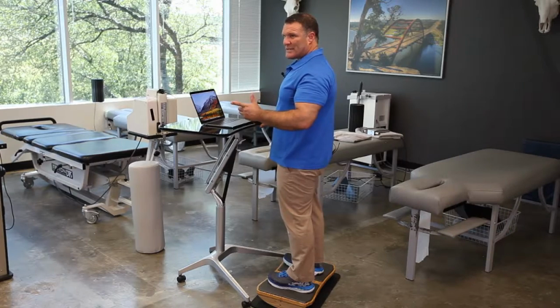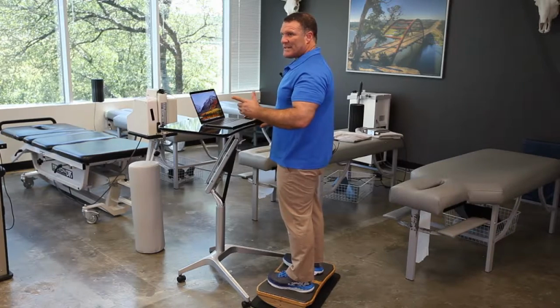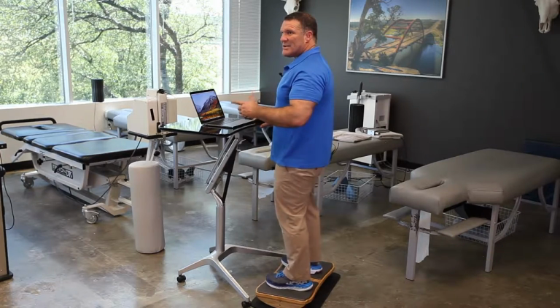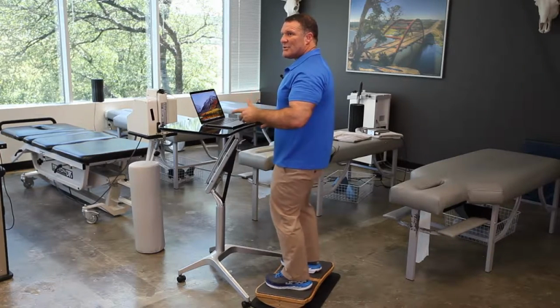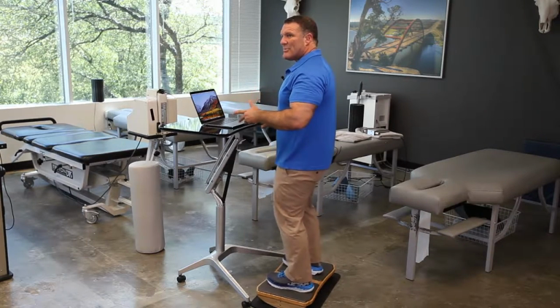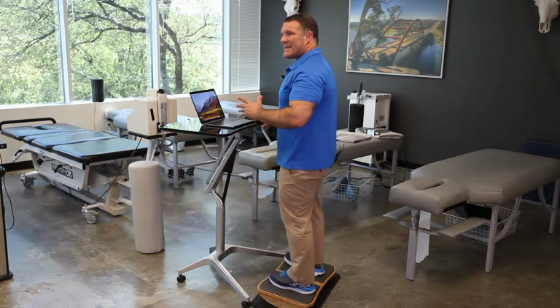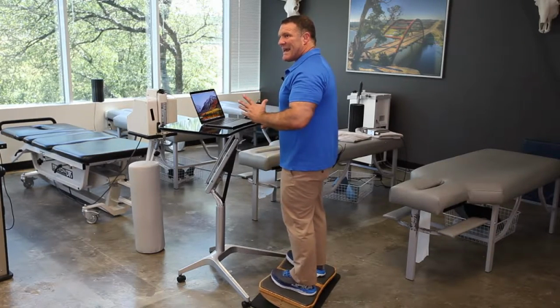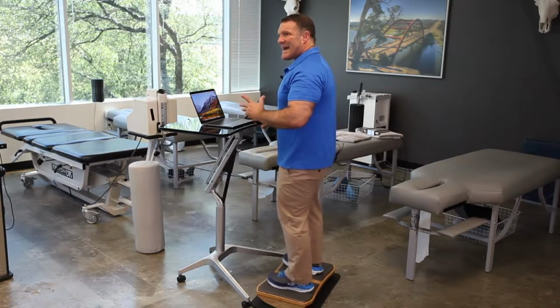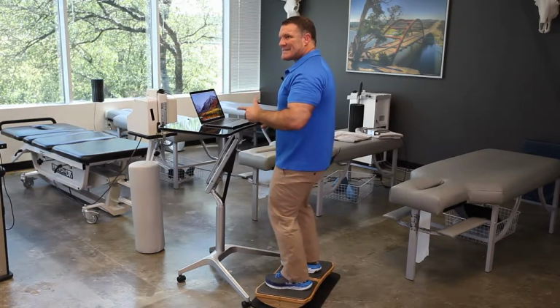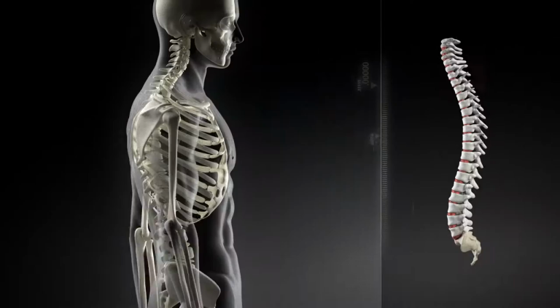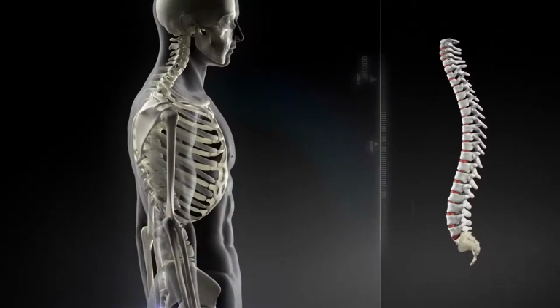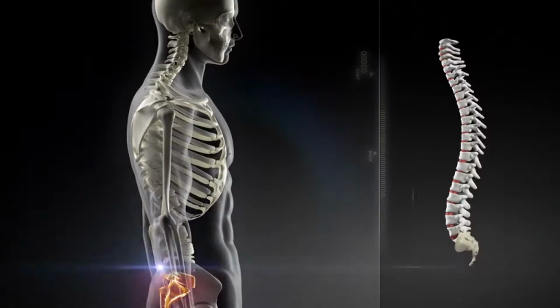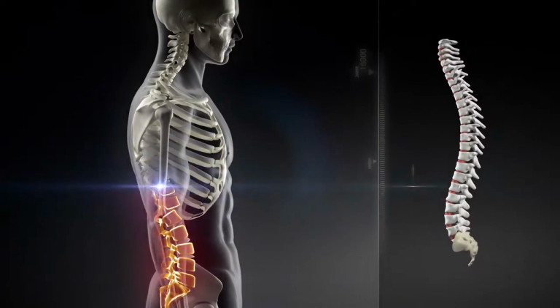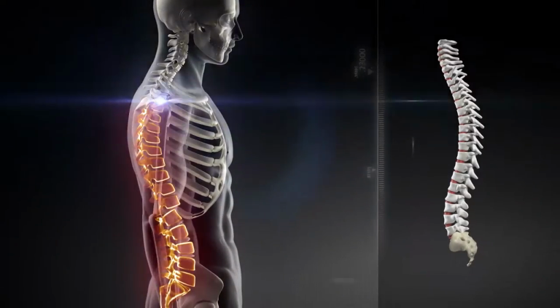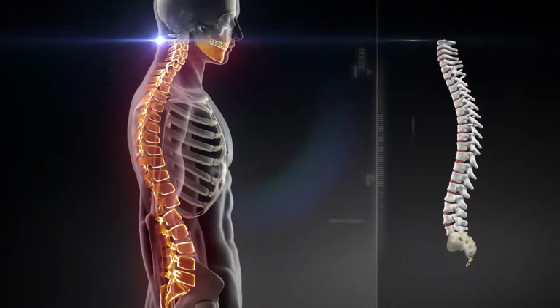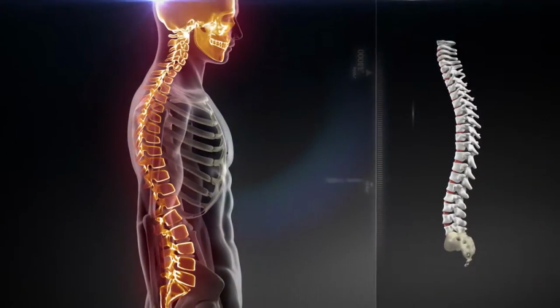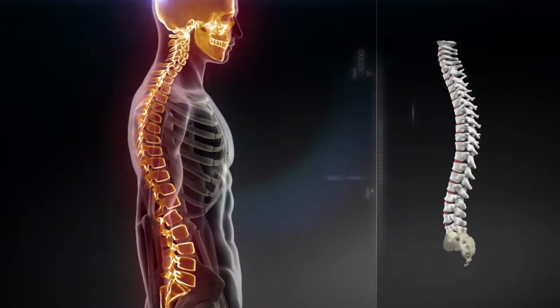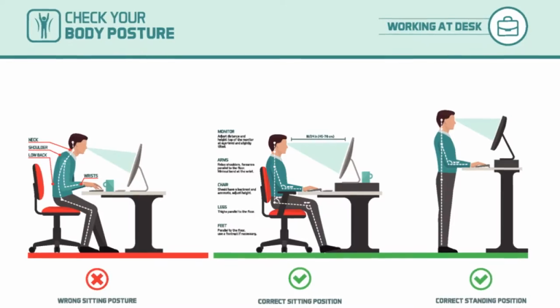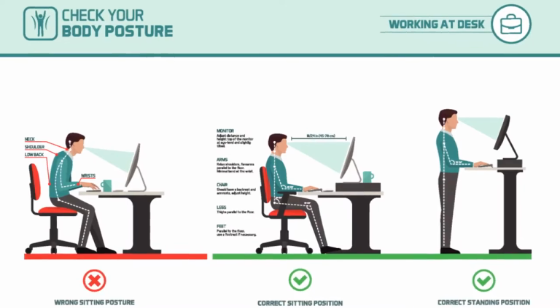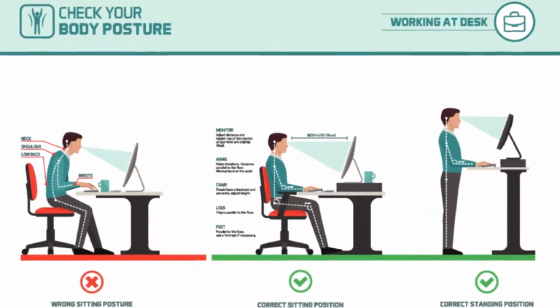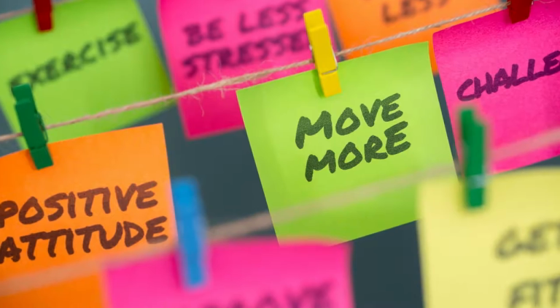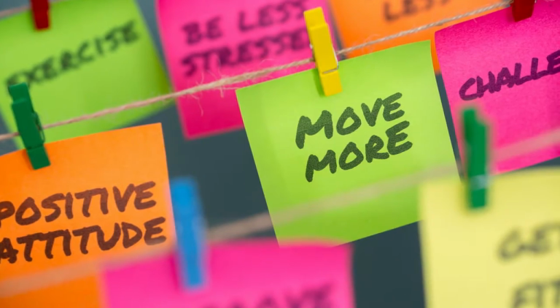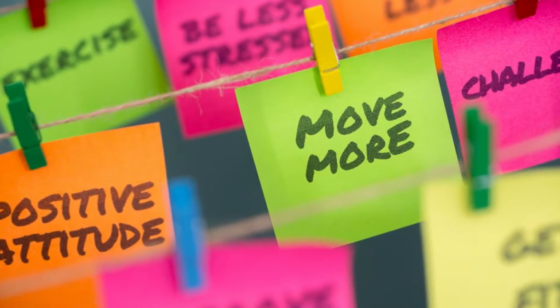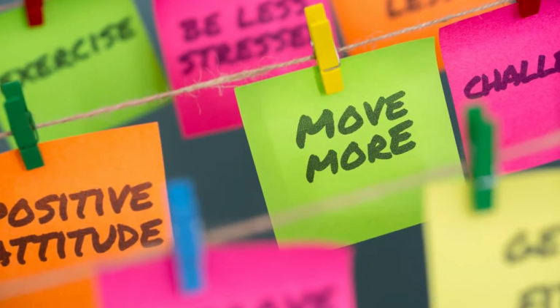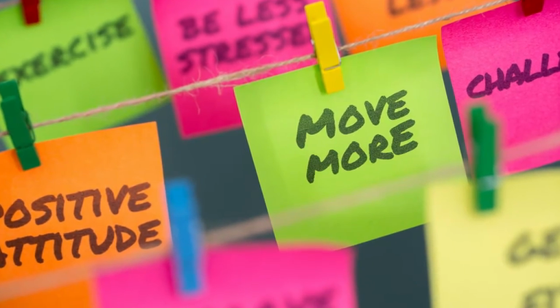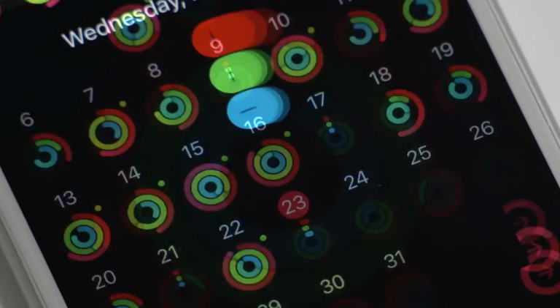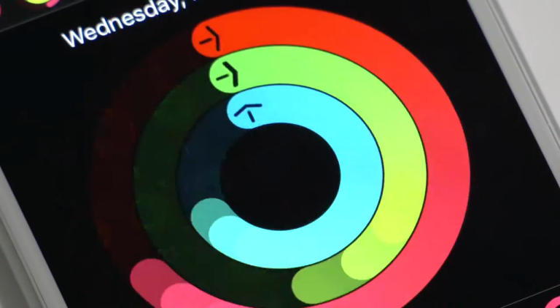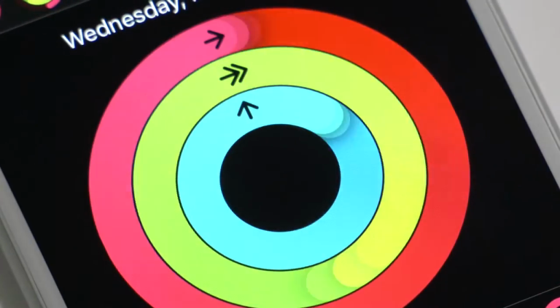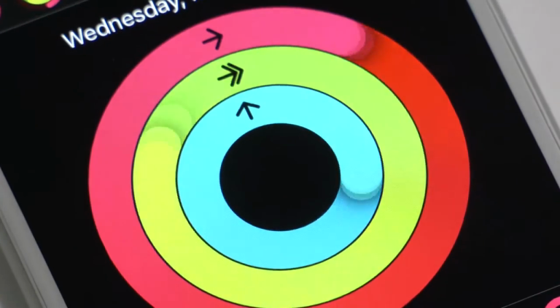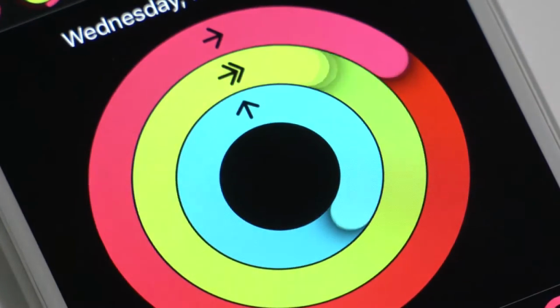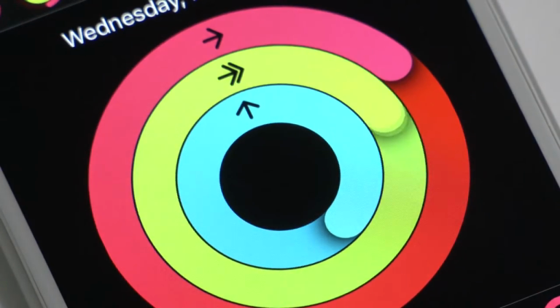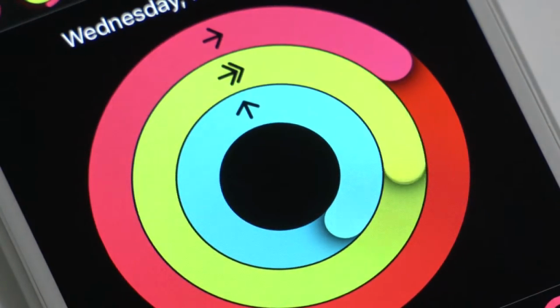Because you're balancing, your body naturally aligns for better posture, and you'll be more active so you'll burn more calories throughout the day.